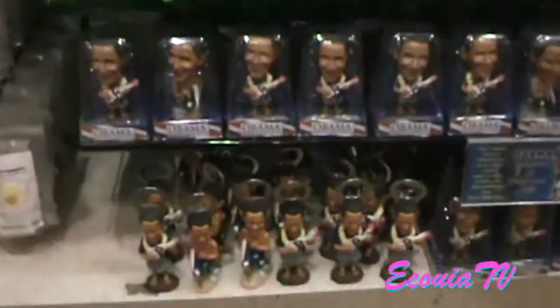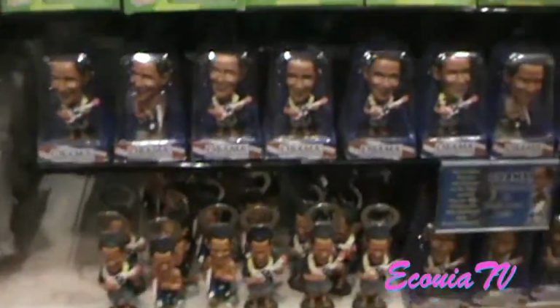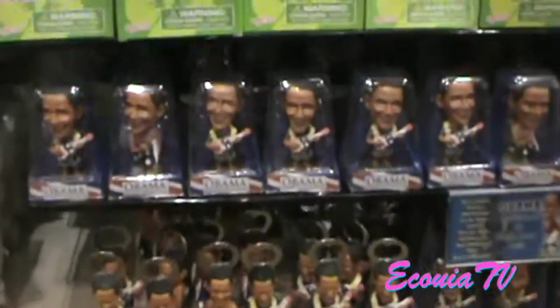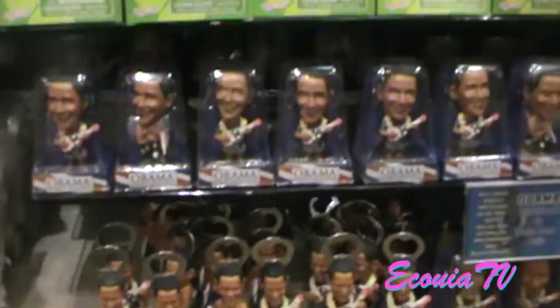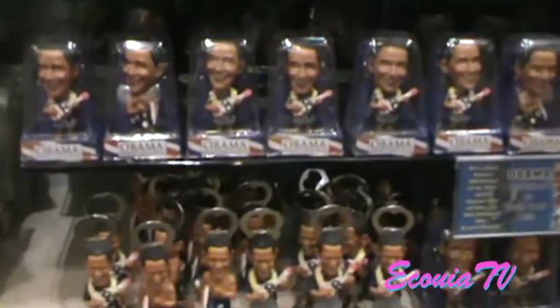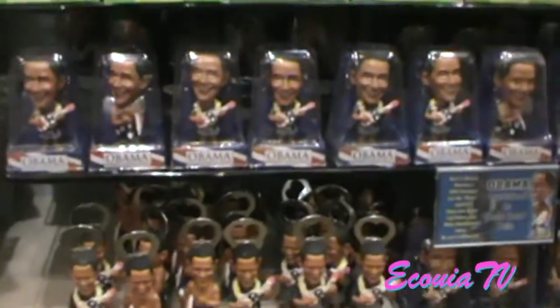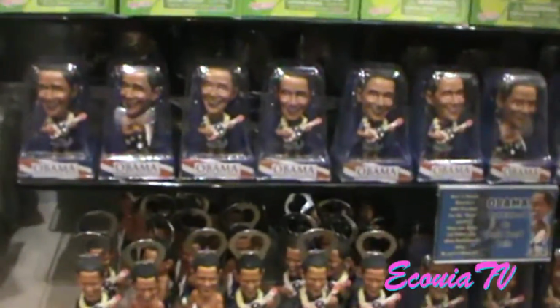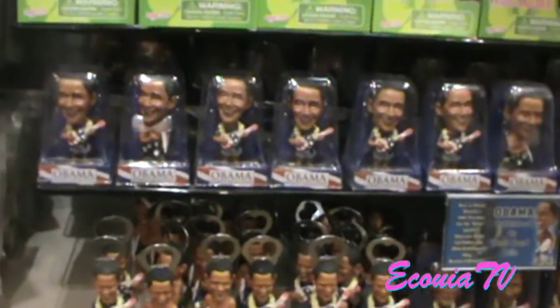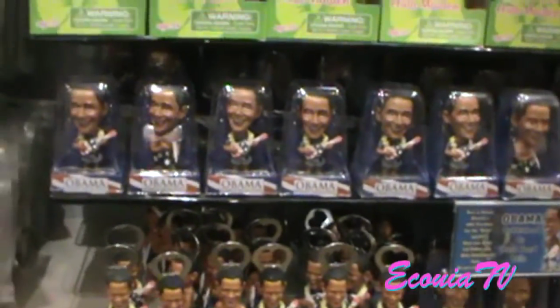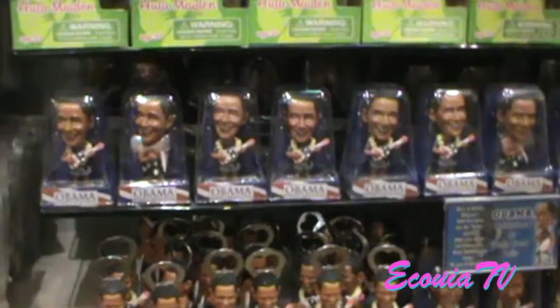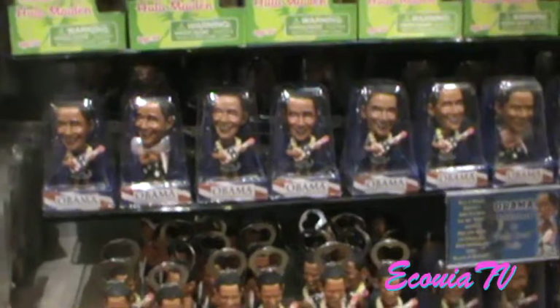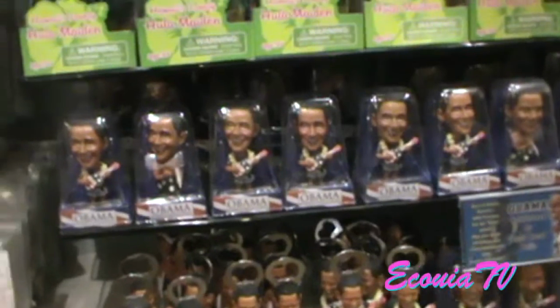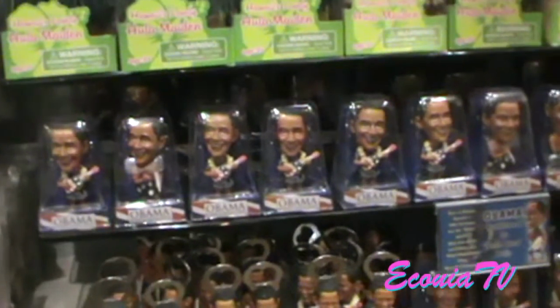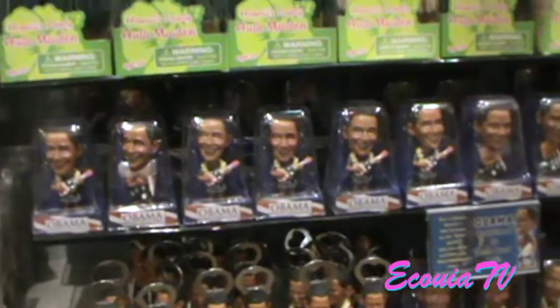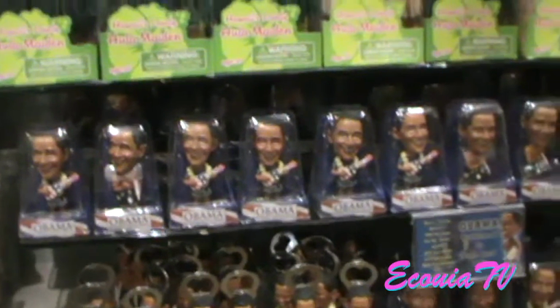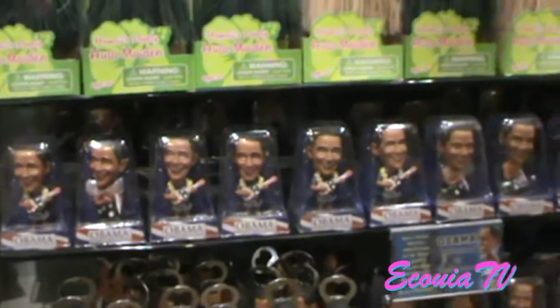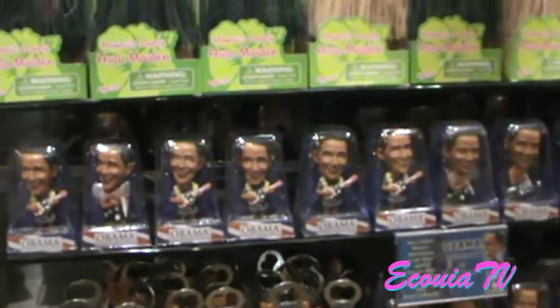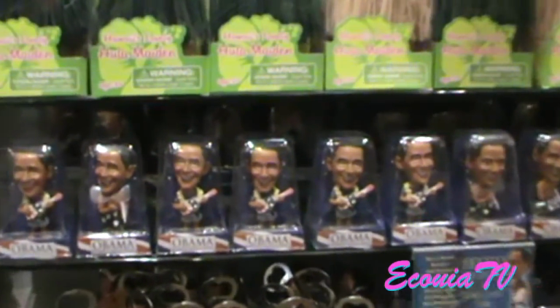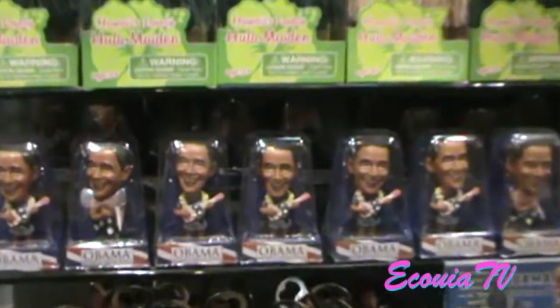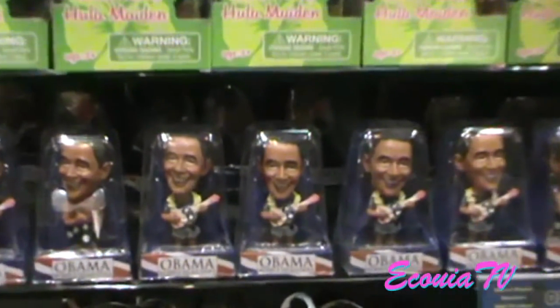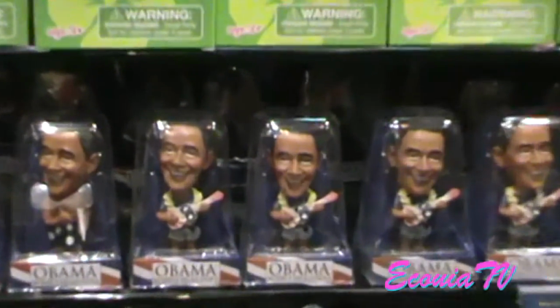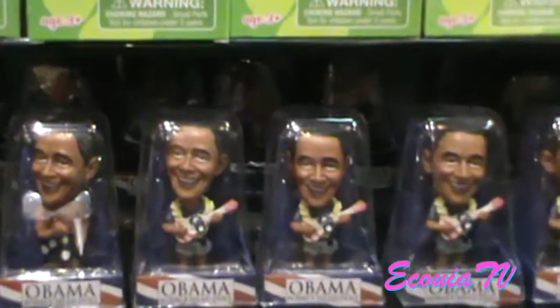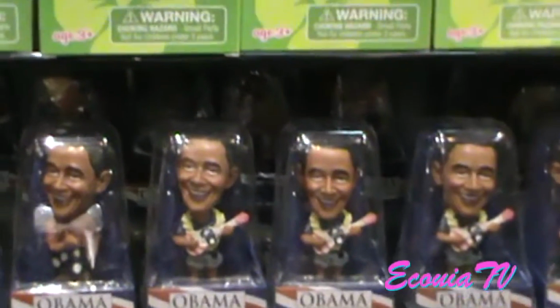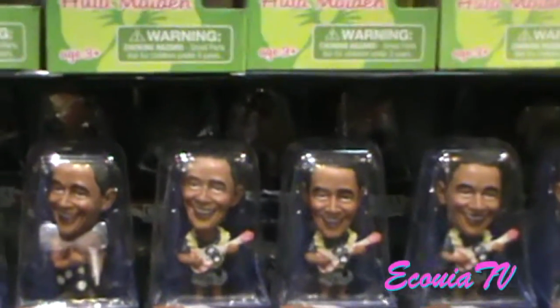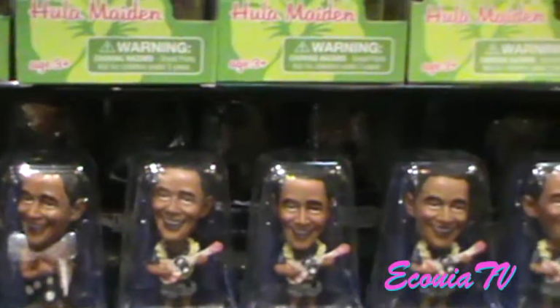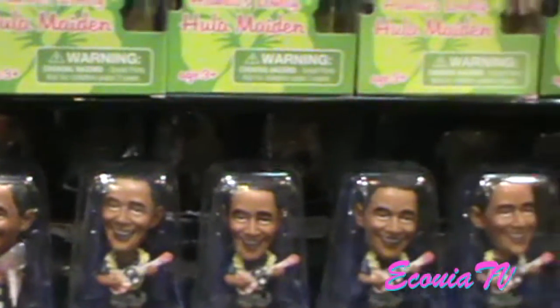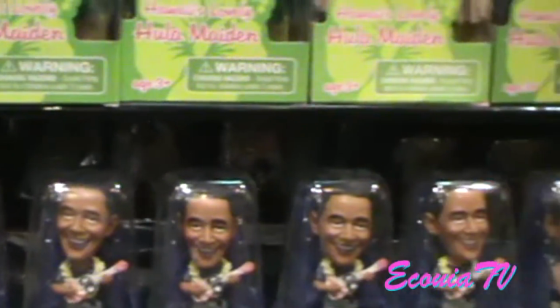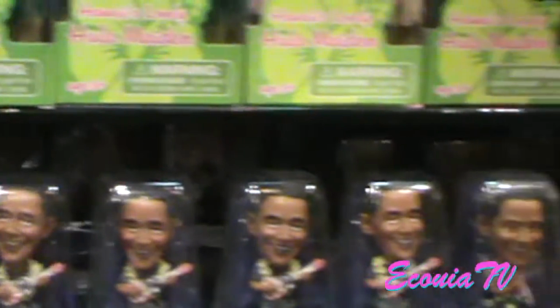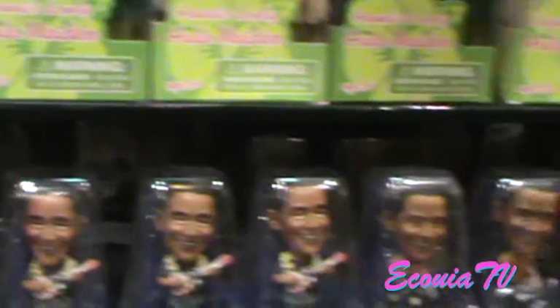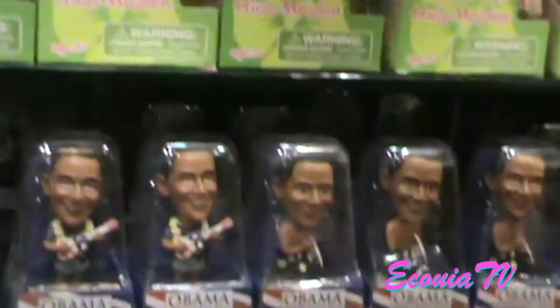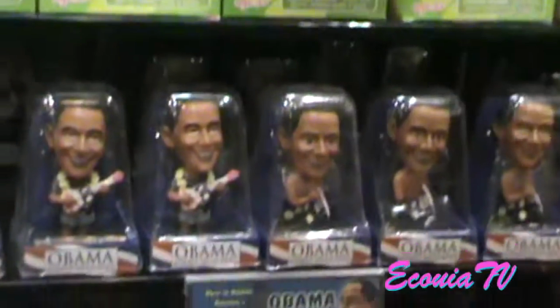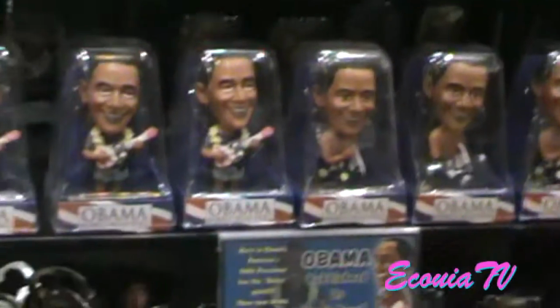So we're in the ABC store. And you know, Obama — this is his home state. Look at the little bobbleheads.